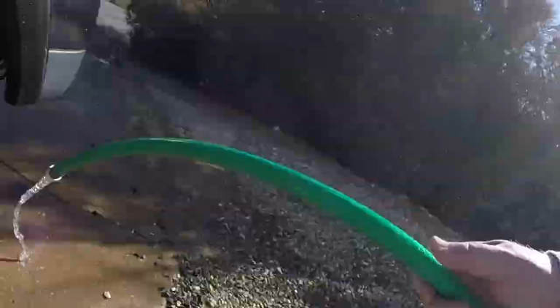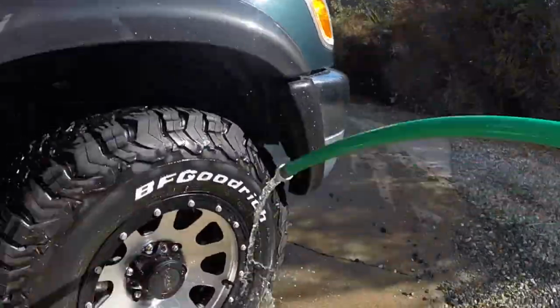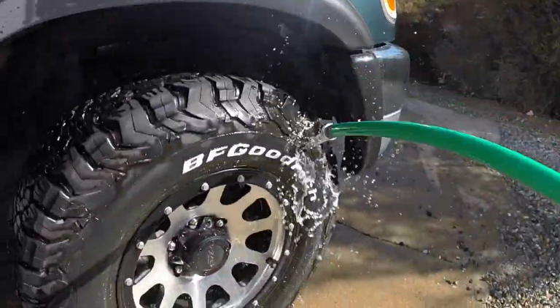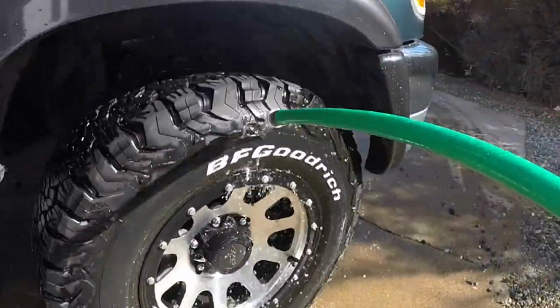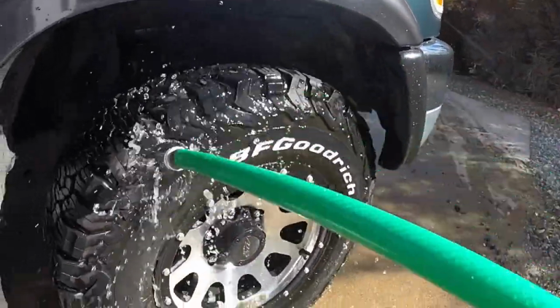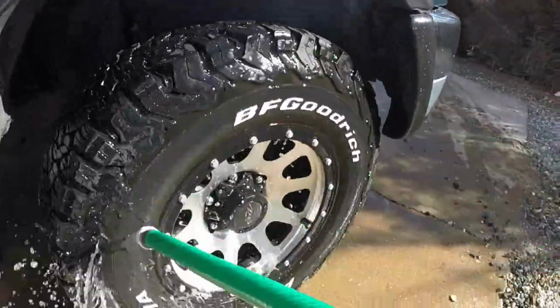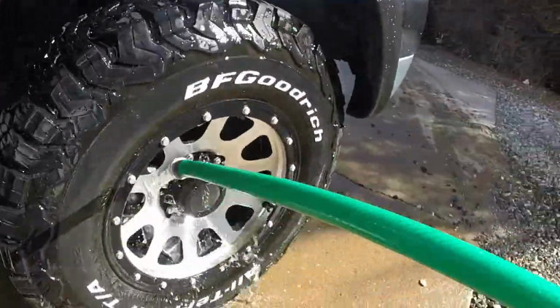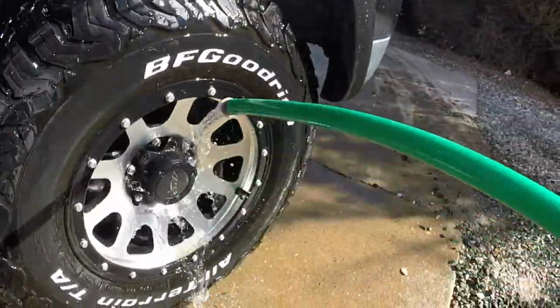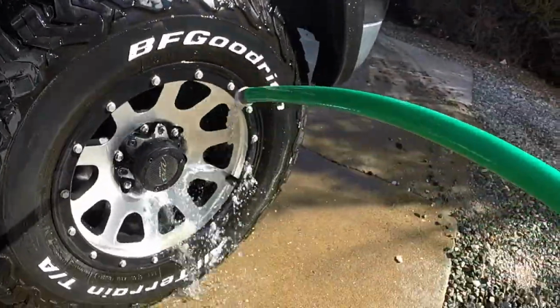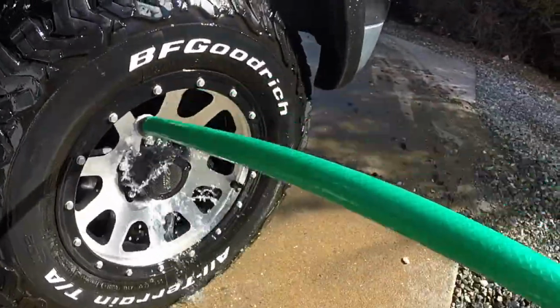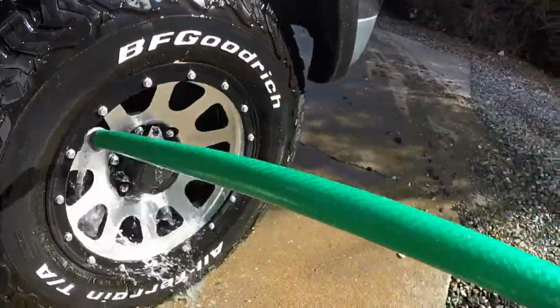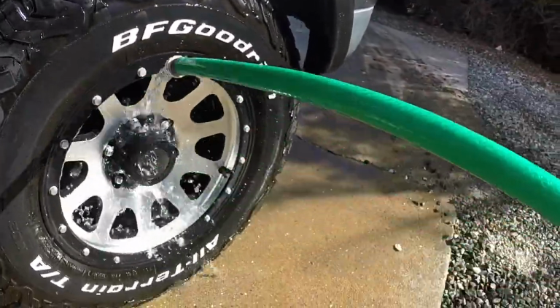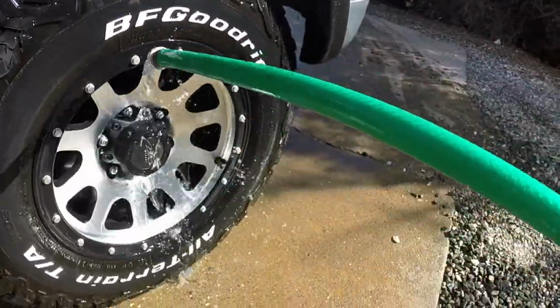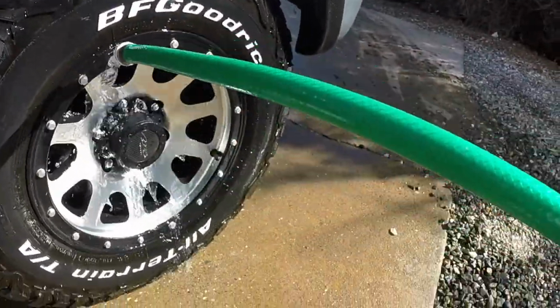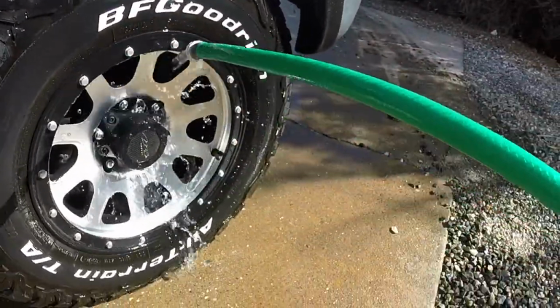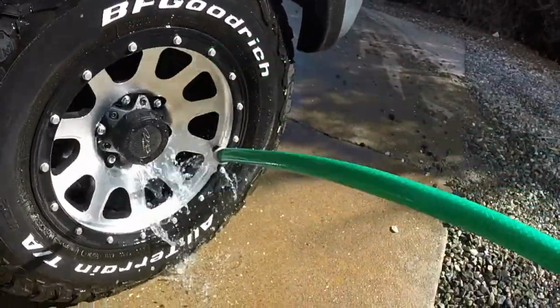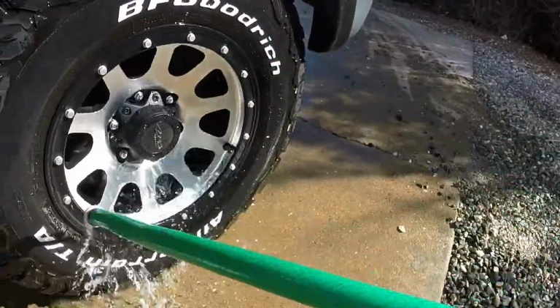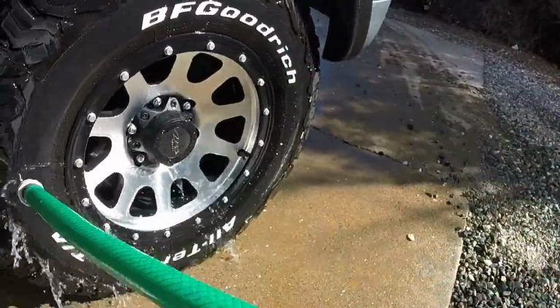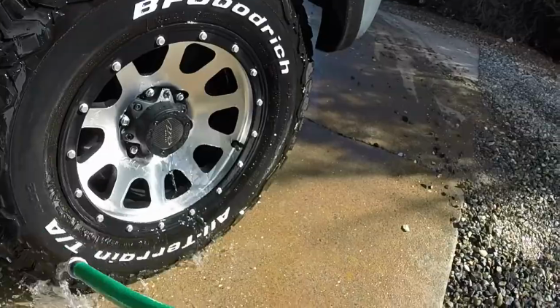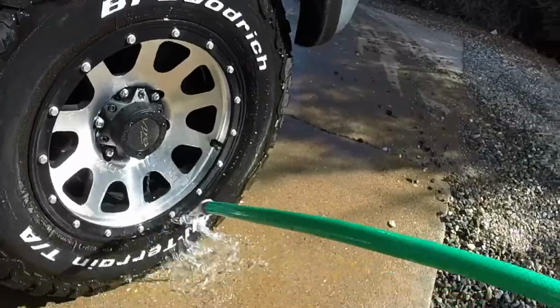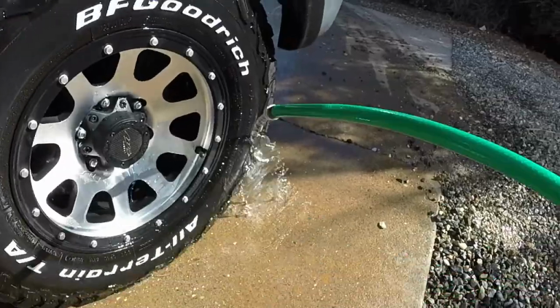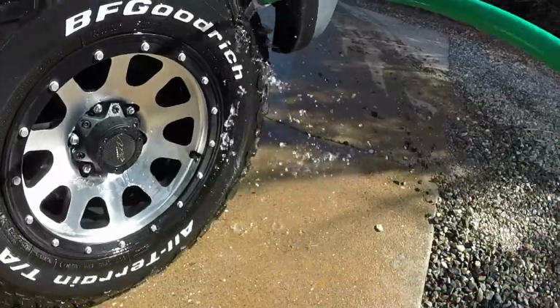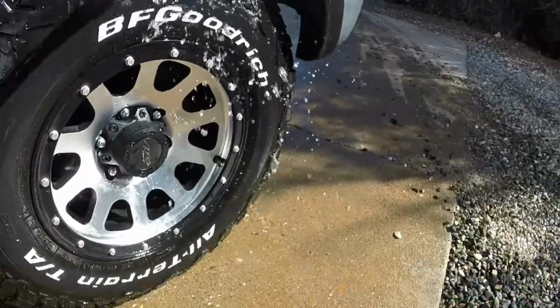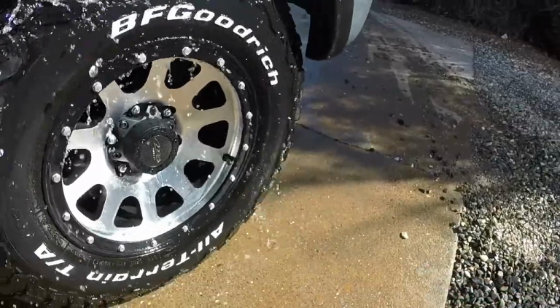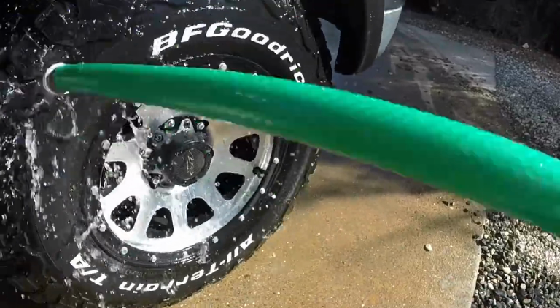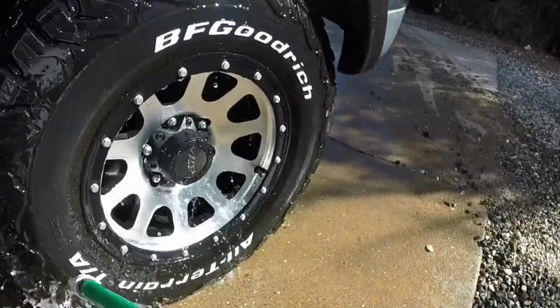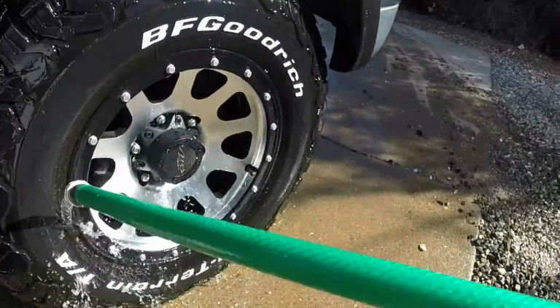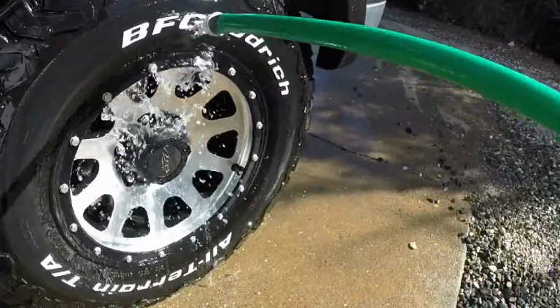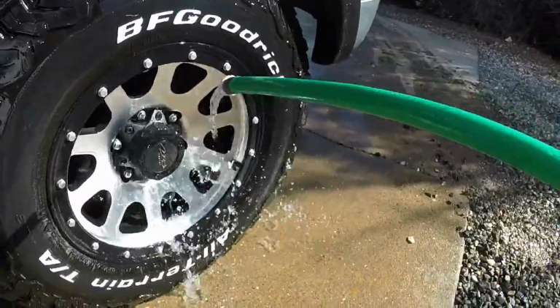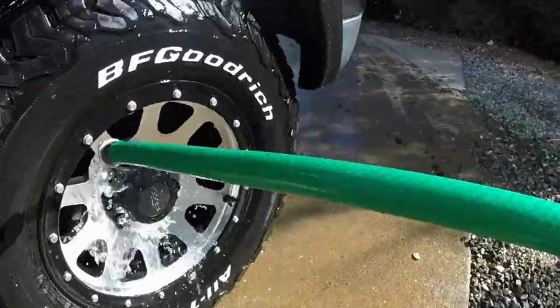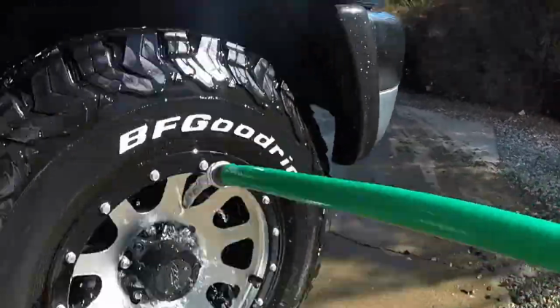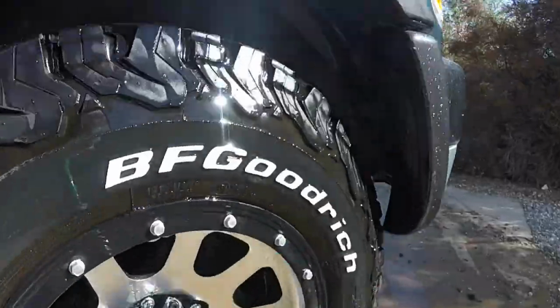Now we're going to rinse the wheel off after scrubbing it down nice and good. Notice the fingerprint is no longer there.